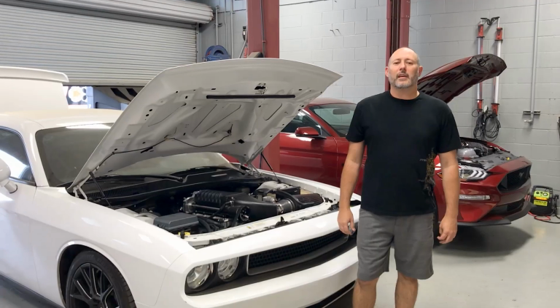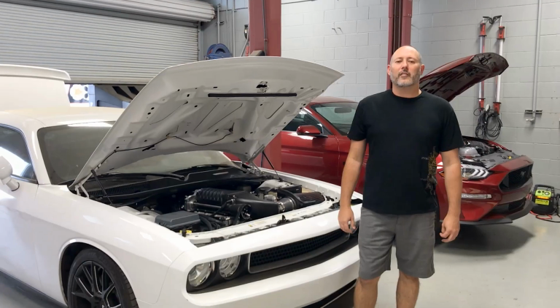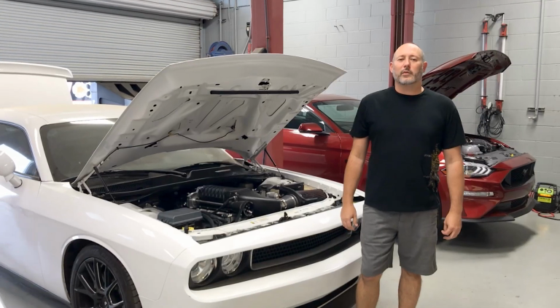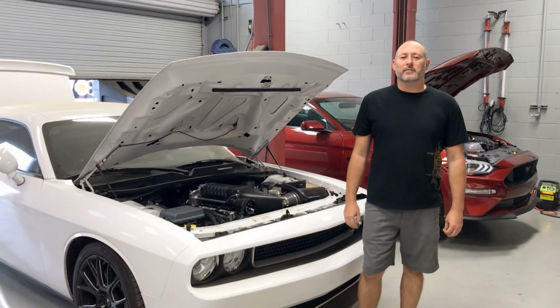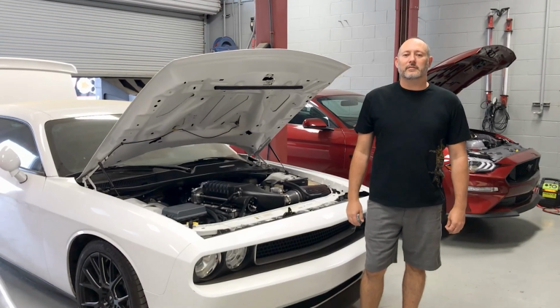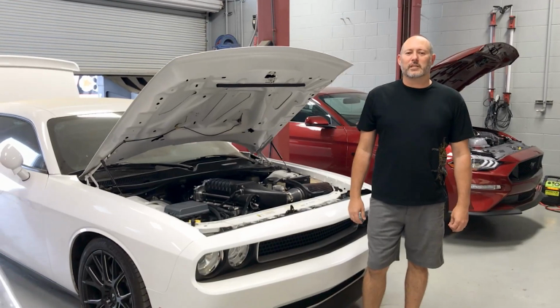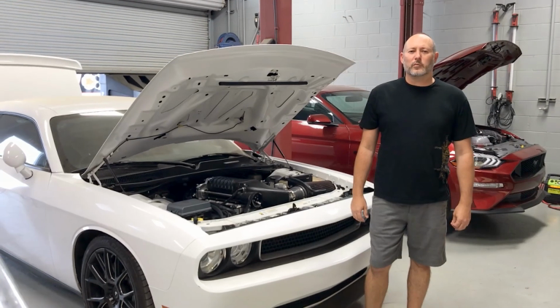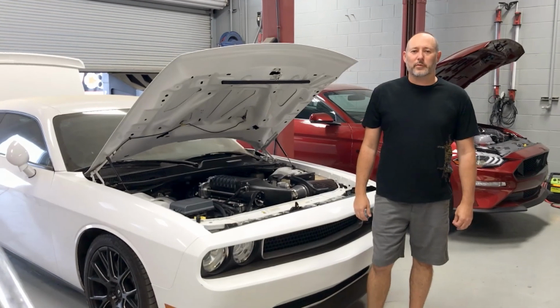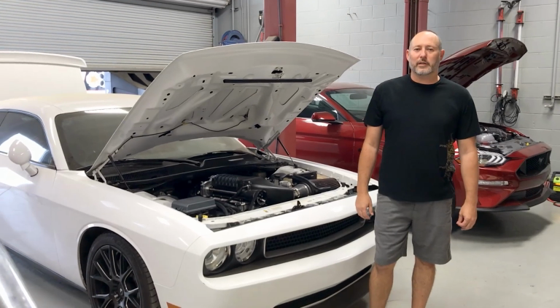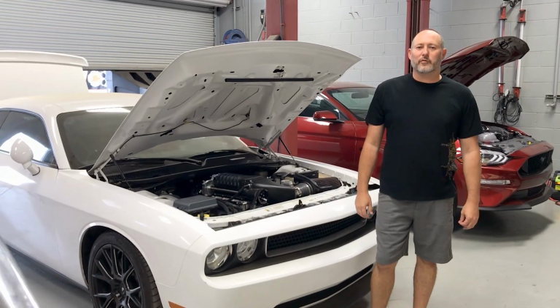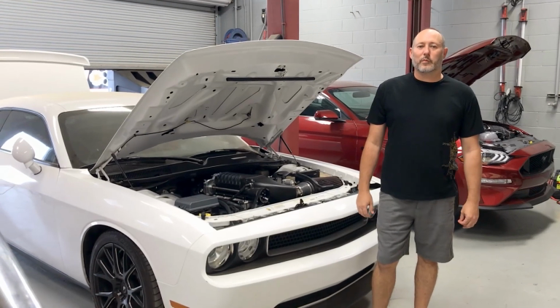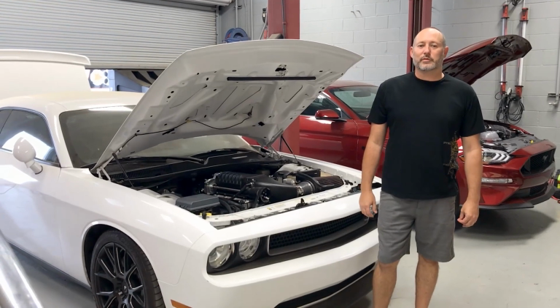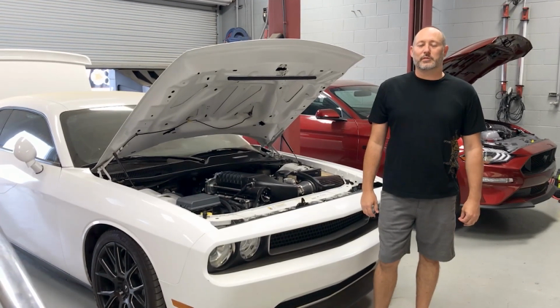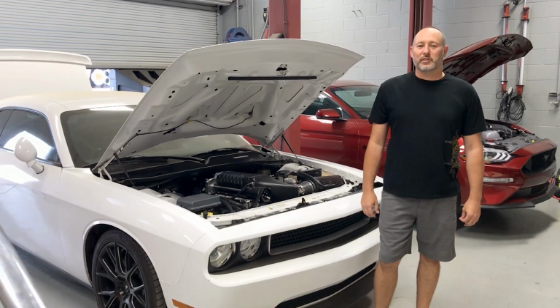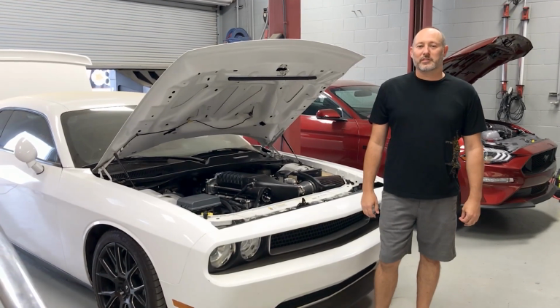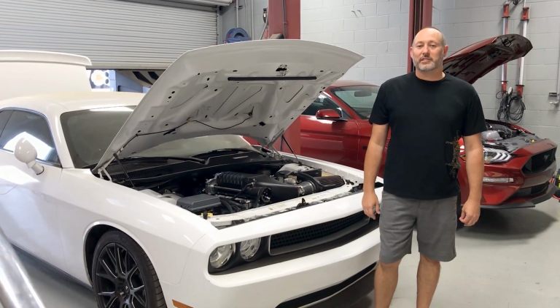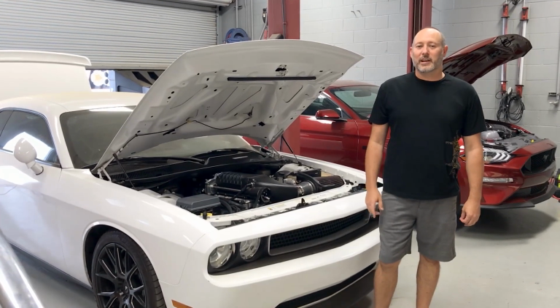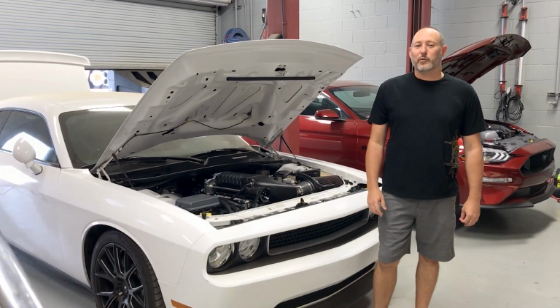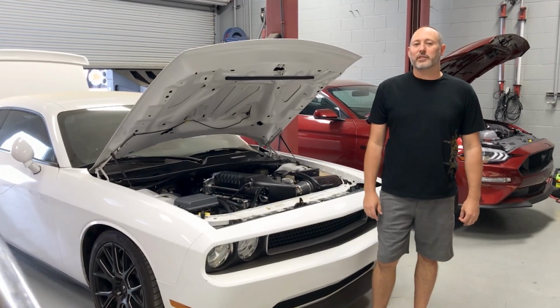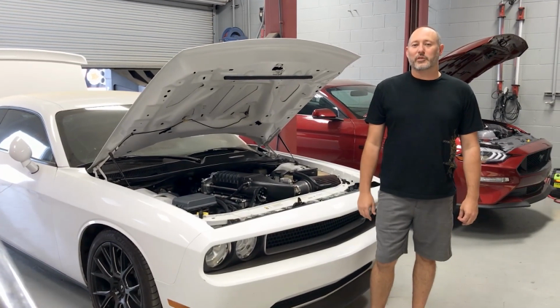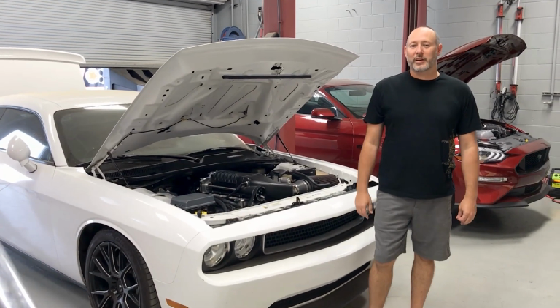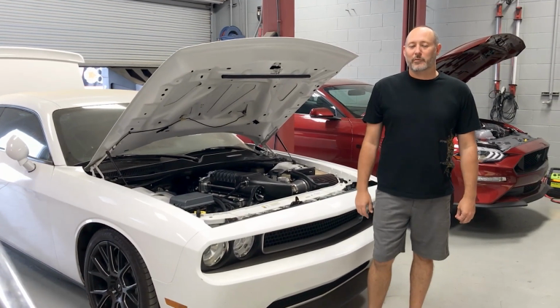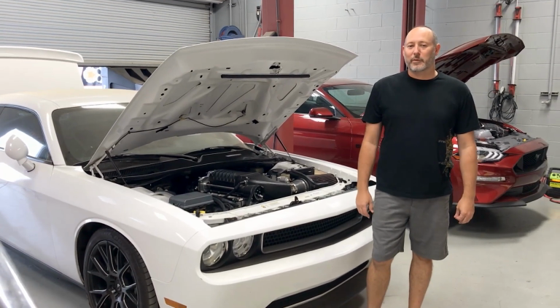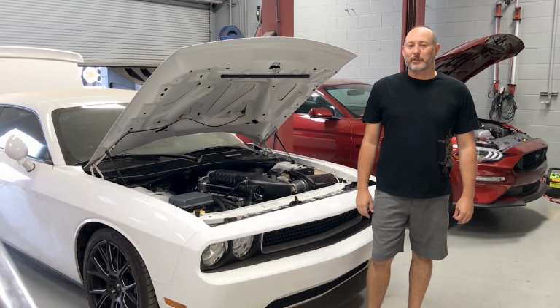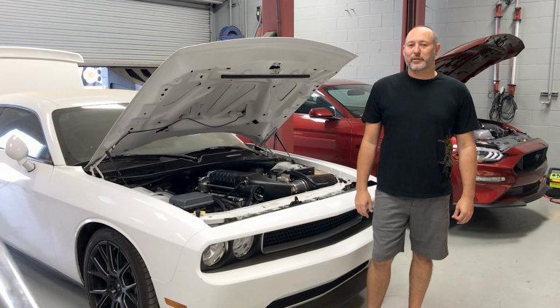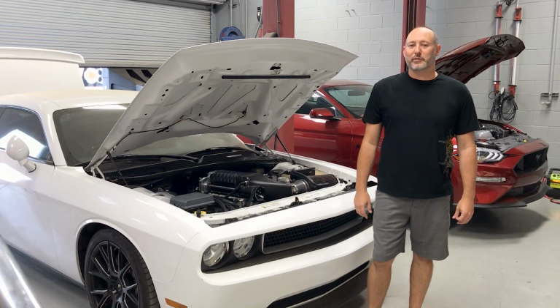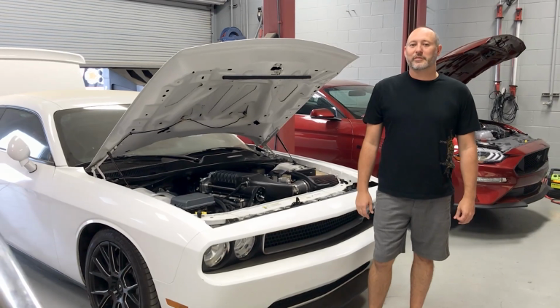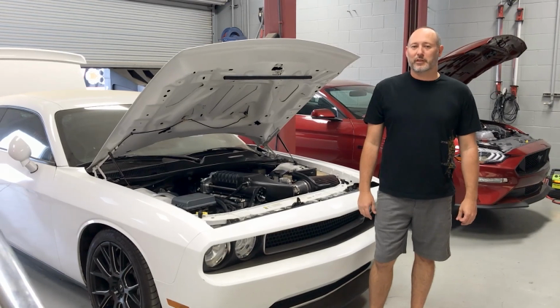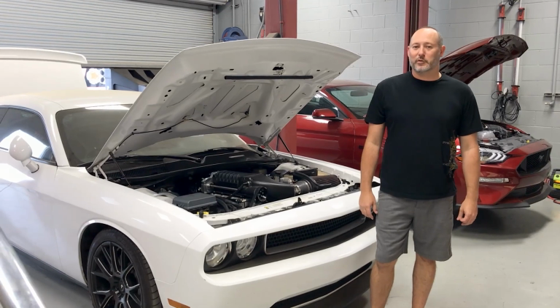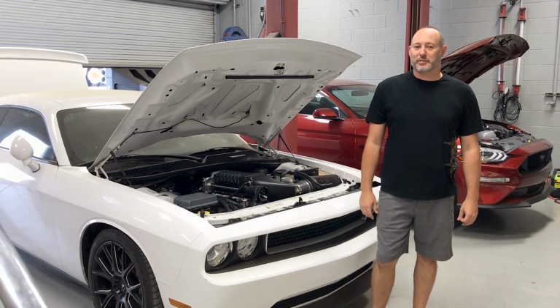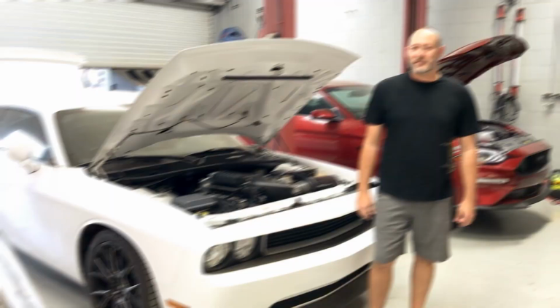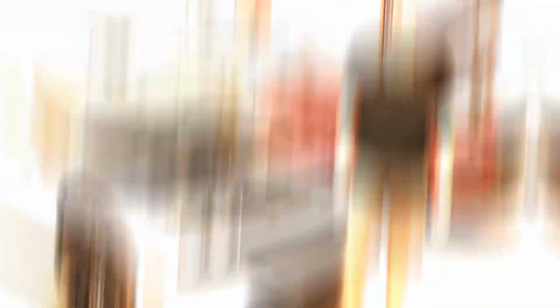Hey everyone, Dustin Whipple here from Whipple Superchargers, and today we're going to show you how to properly fill the intercooler system.